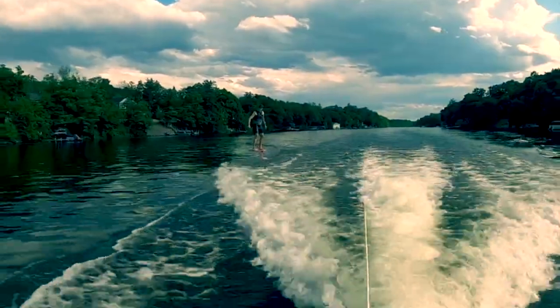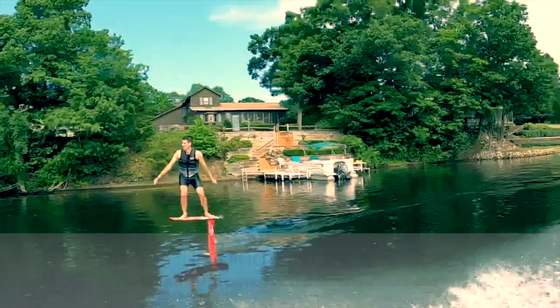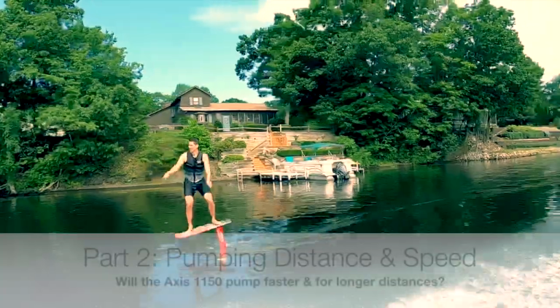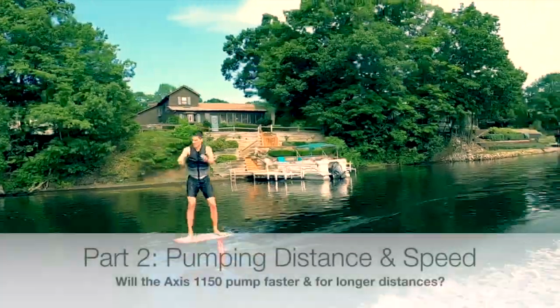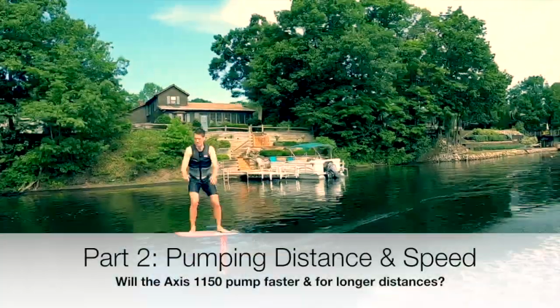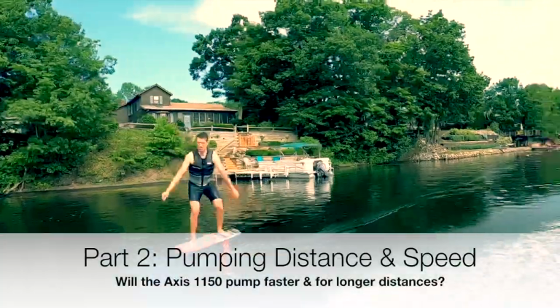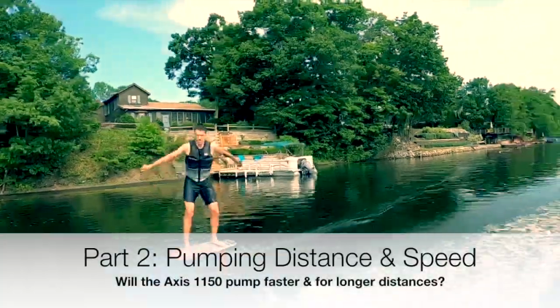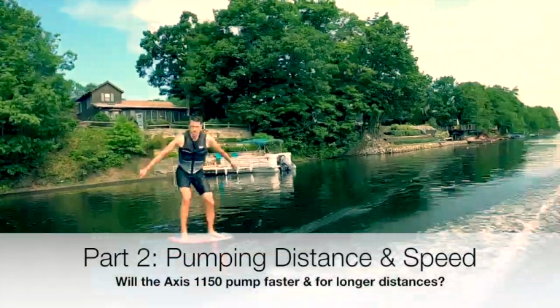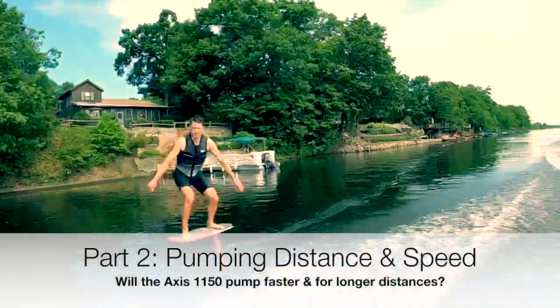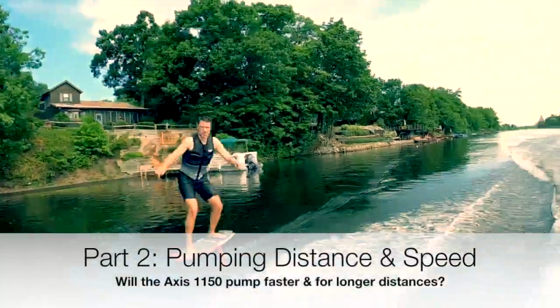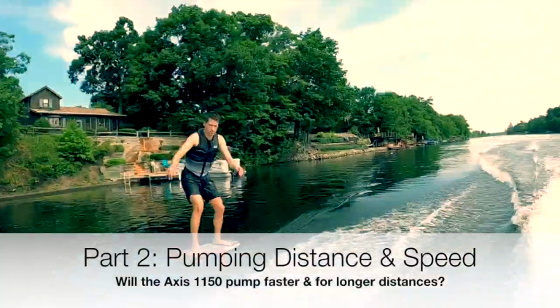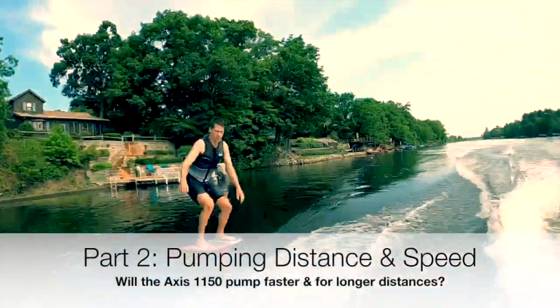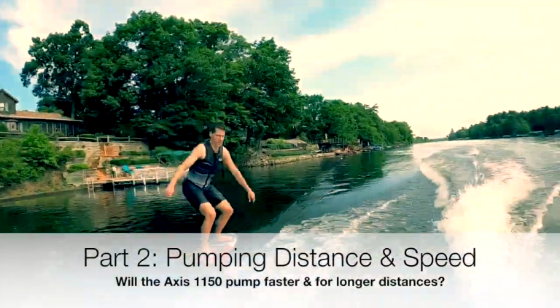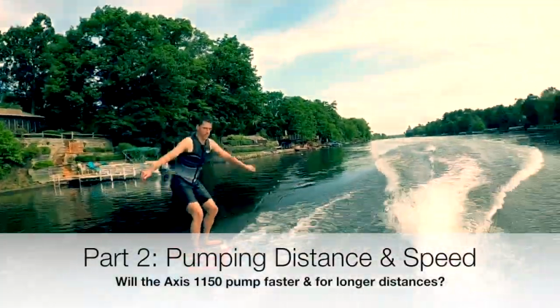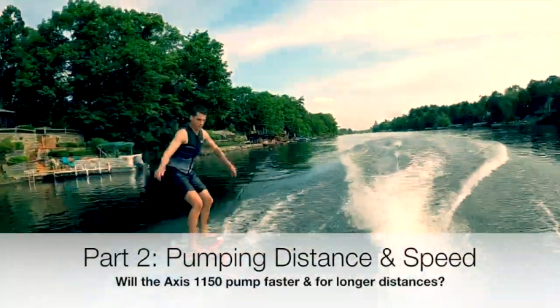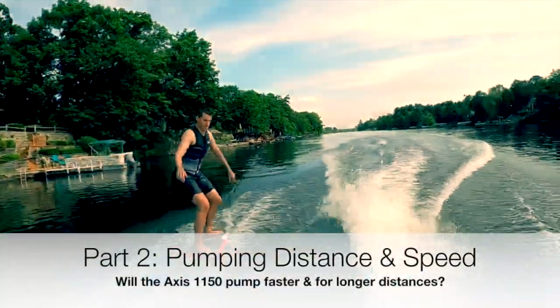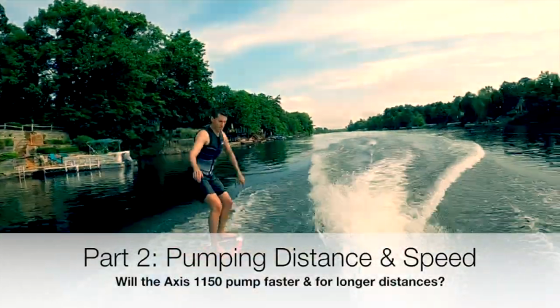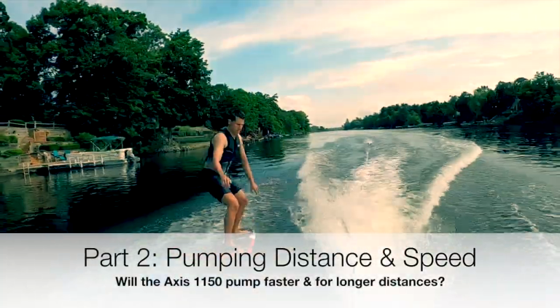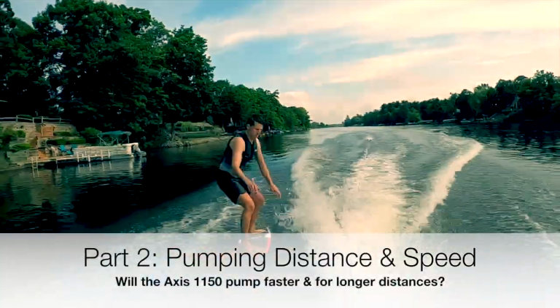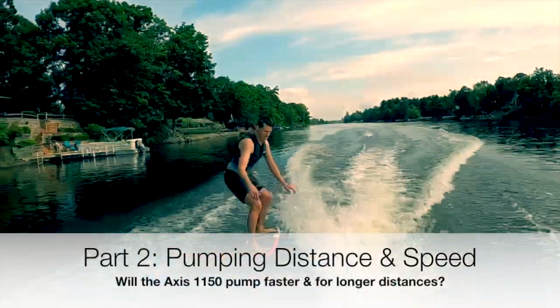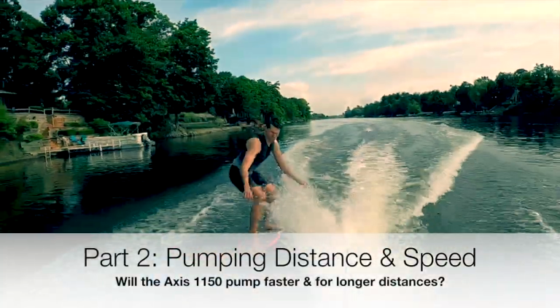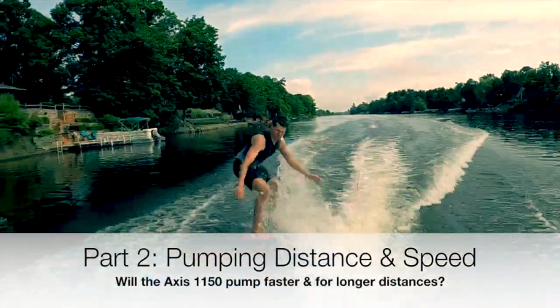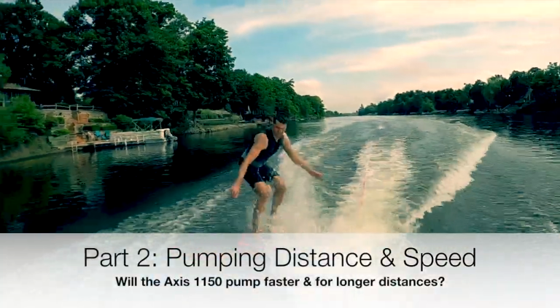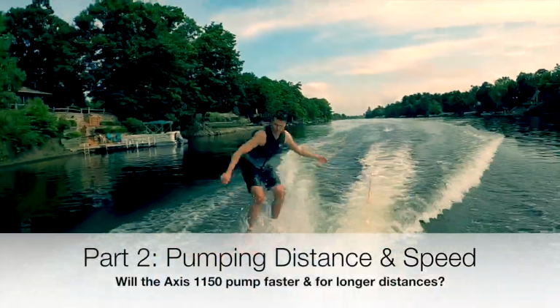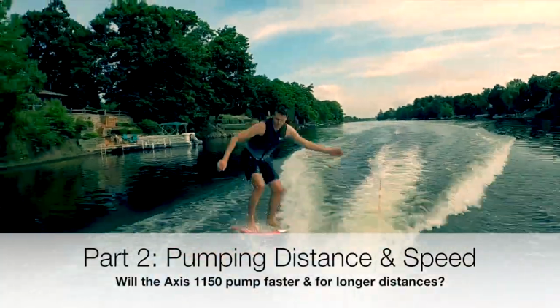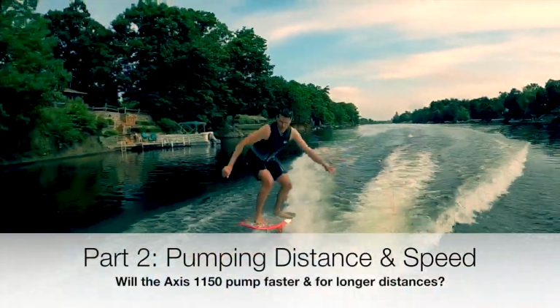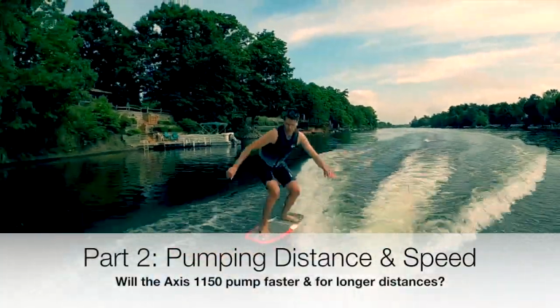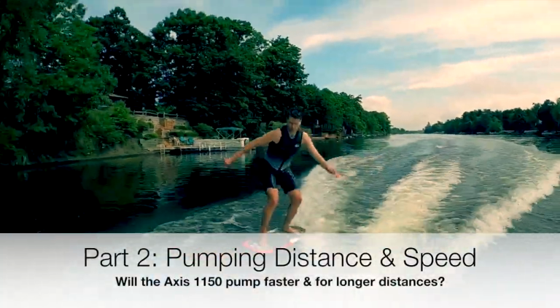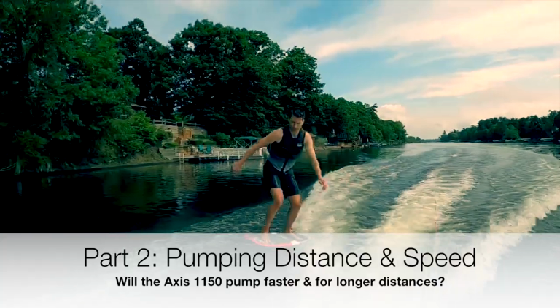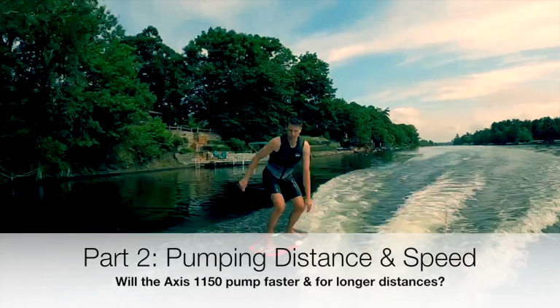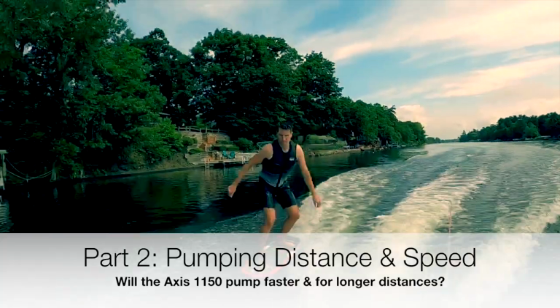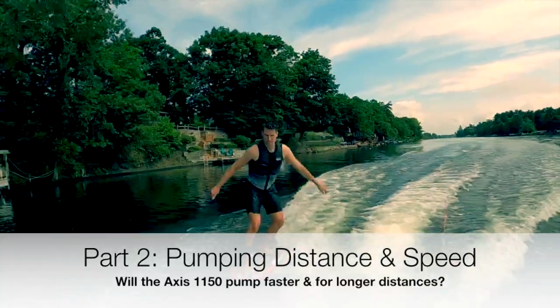In part two we'll look at pumping distance and speed. I'm very anxious to see how this wing performs.